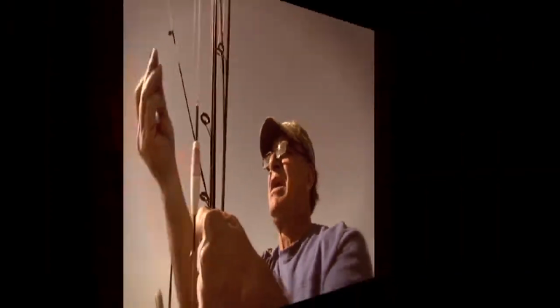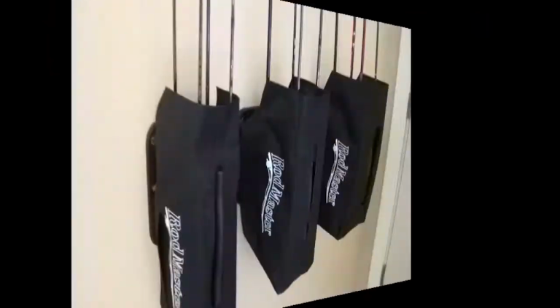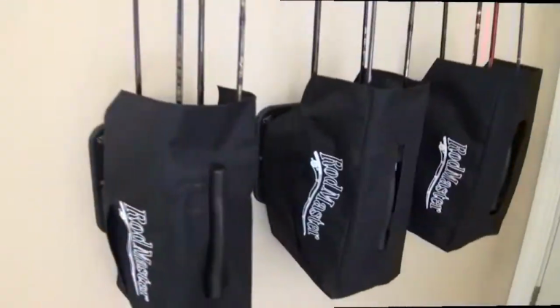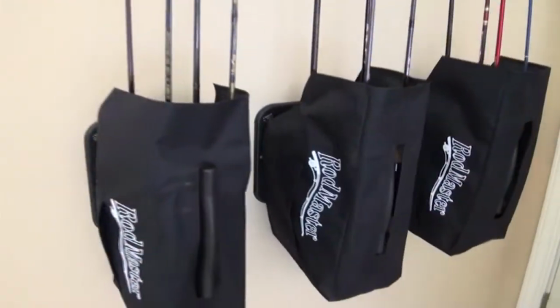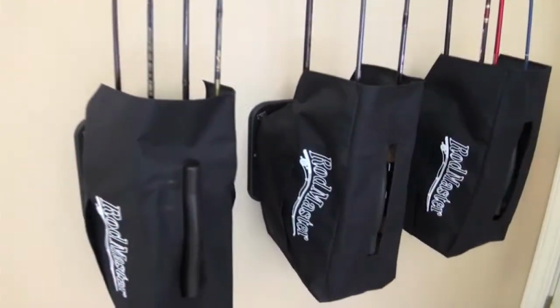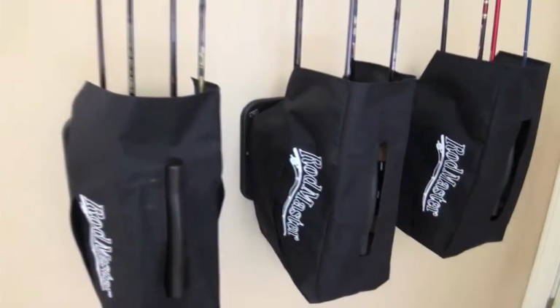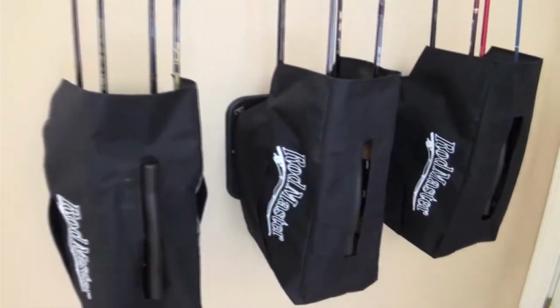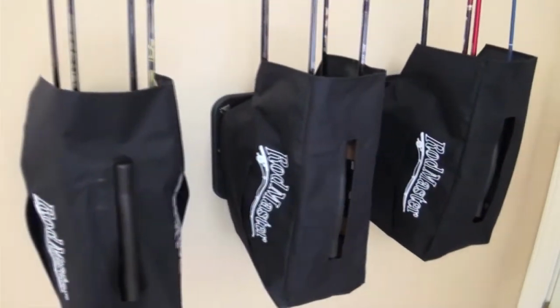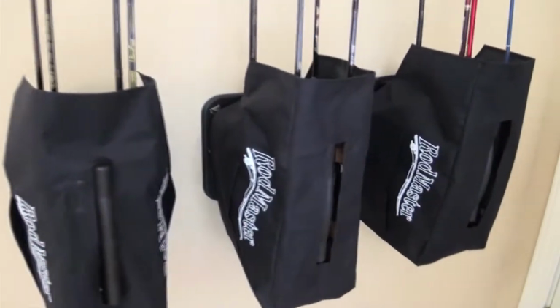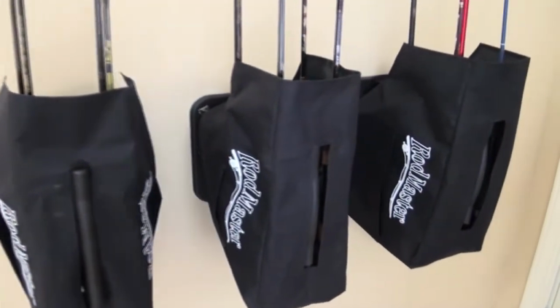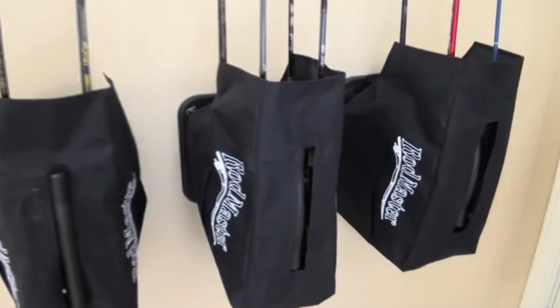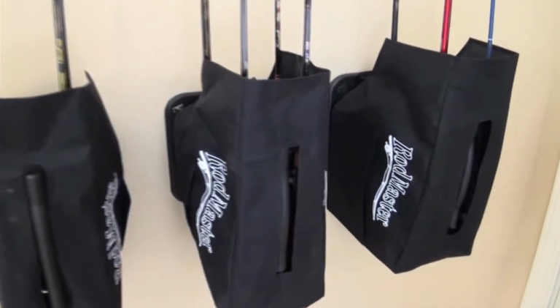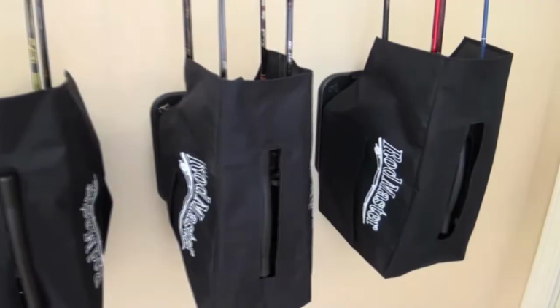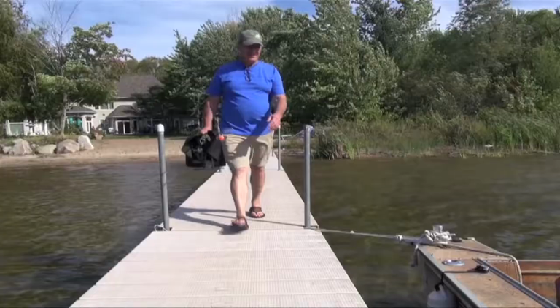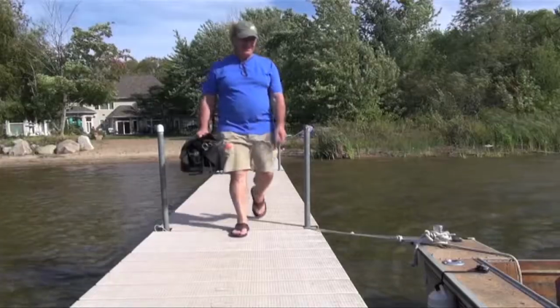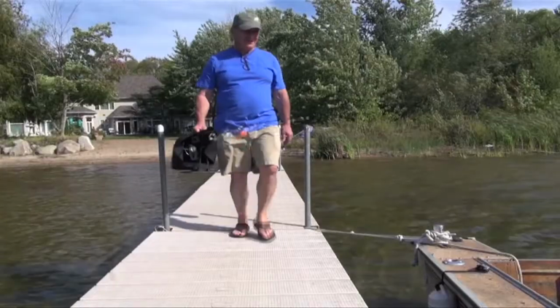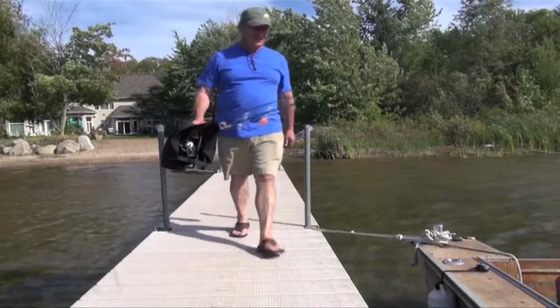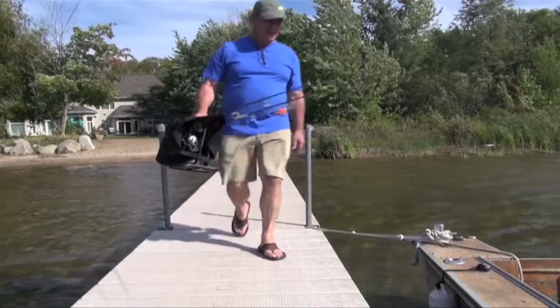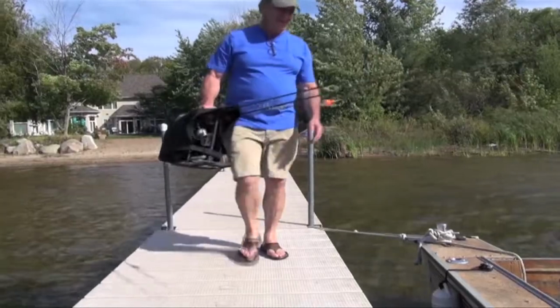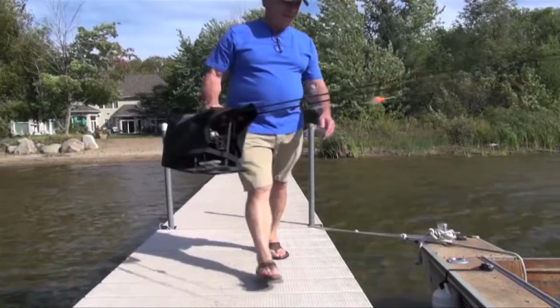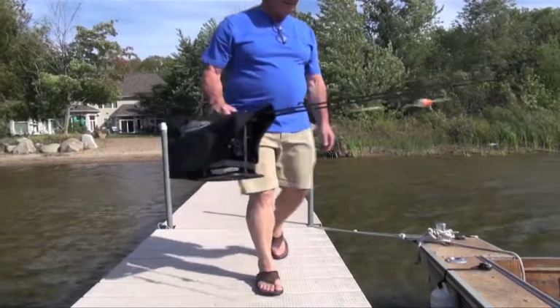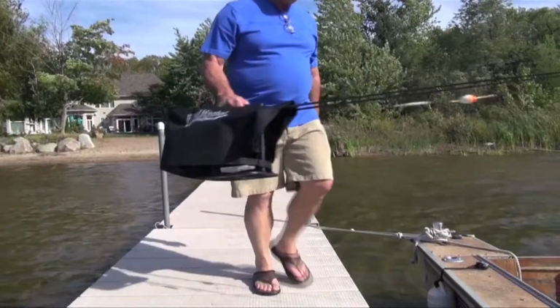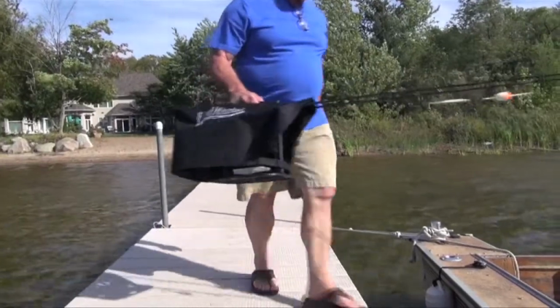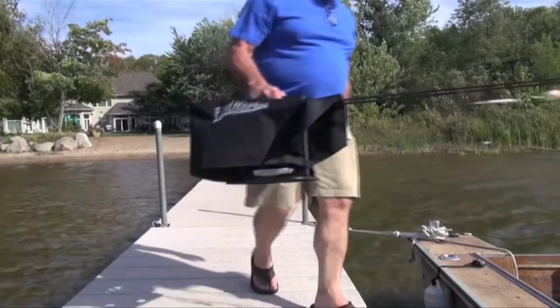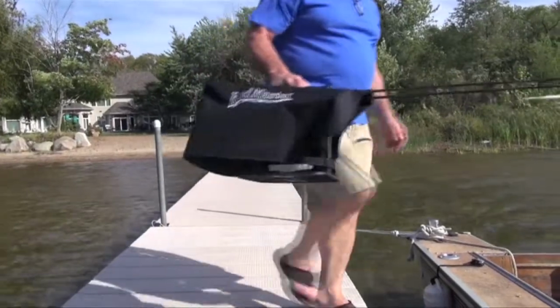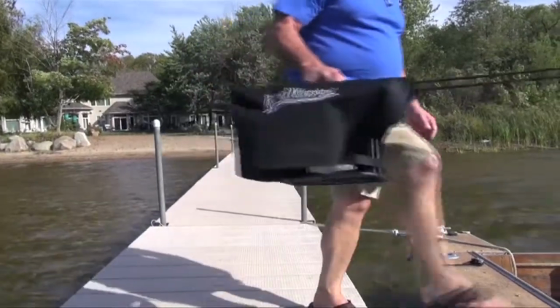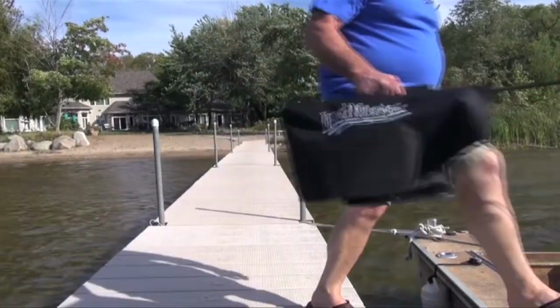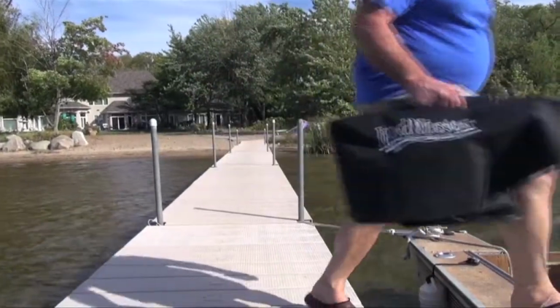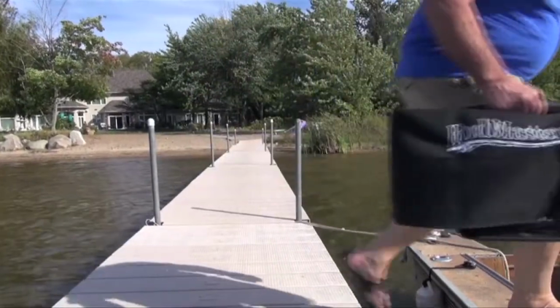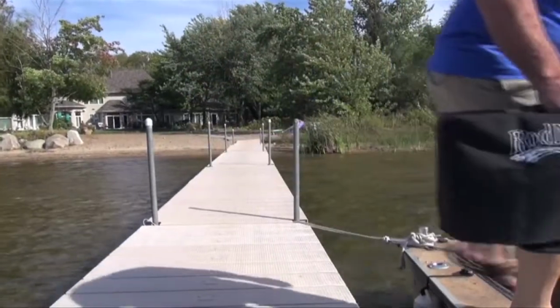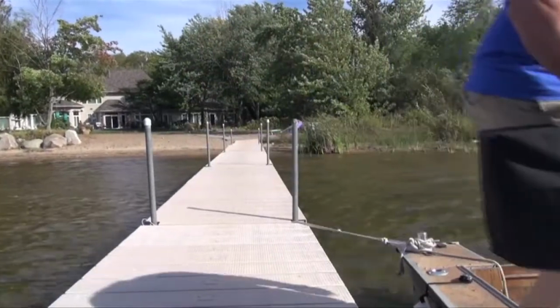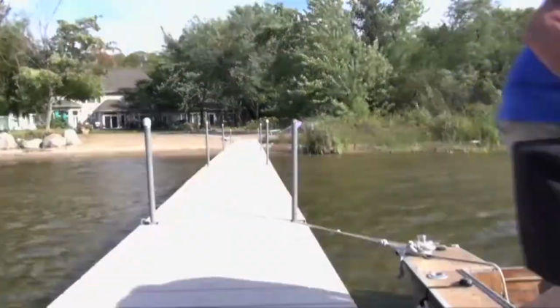But with Rodmaster, you can organize, carry and store all your equipment, so it's ready to go when you are.